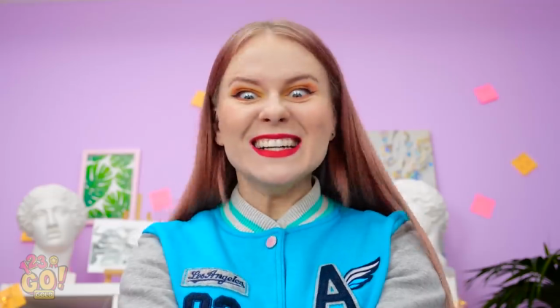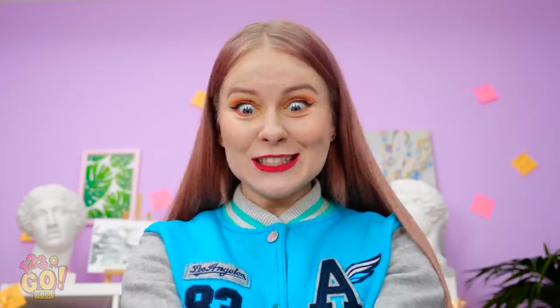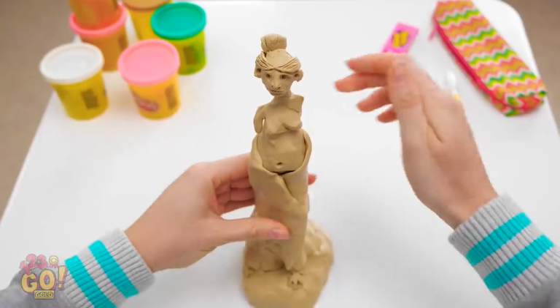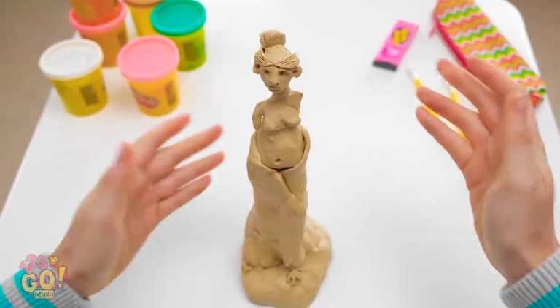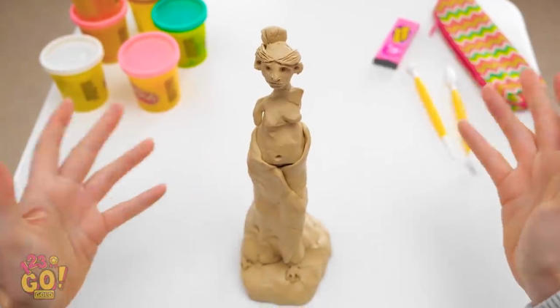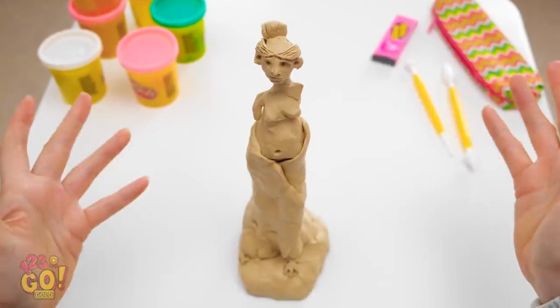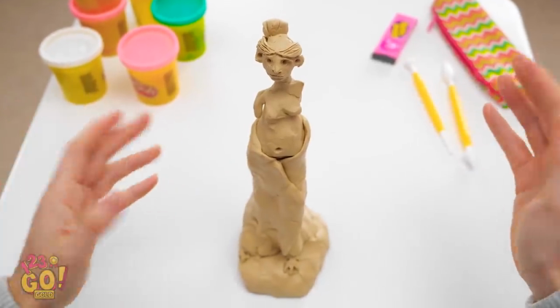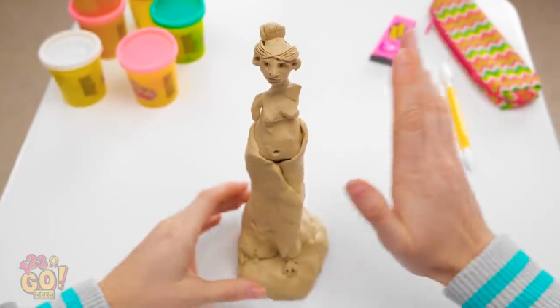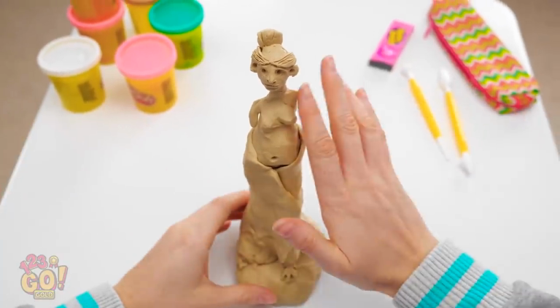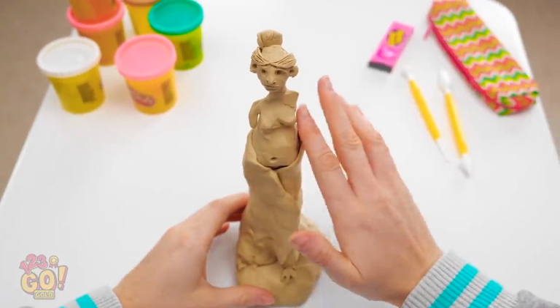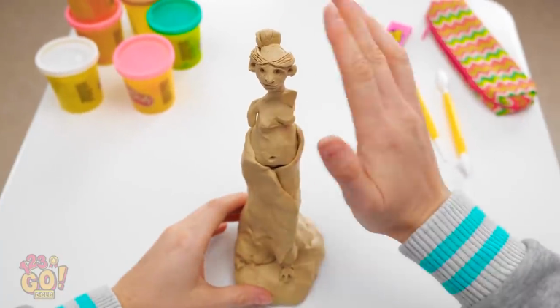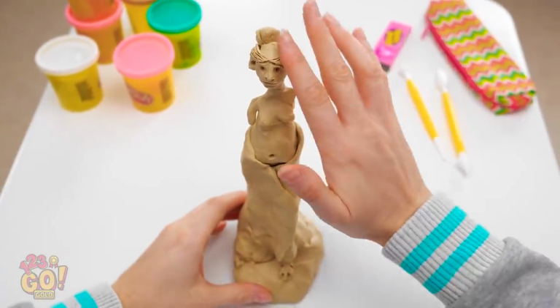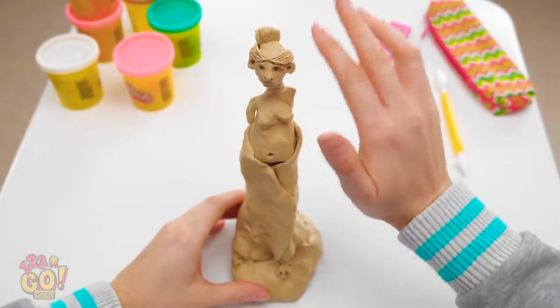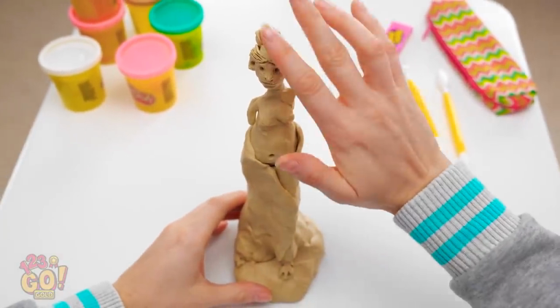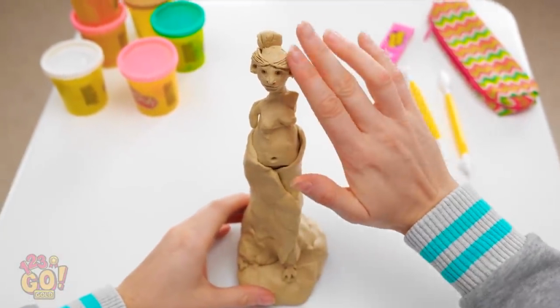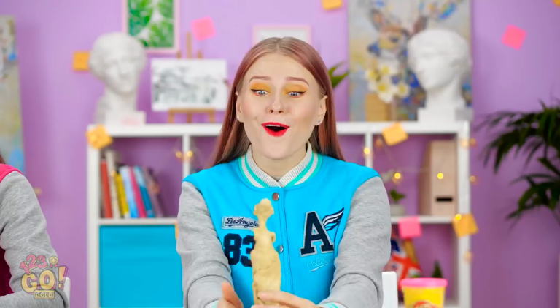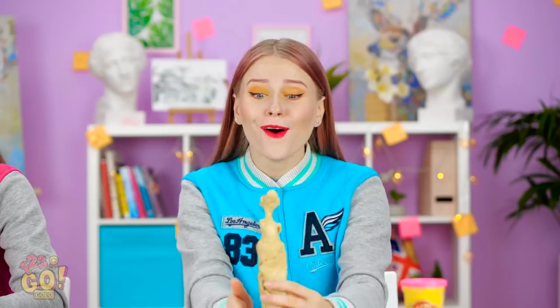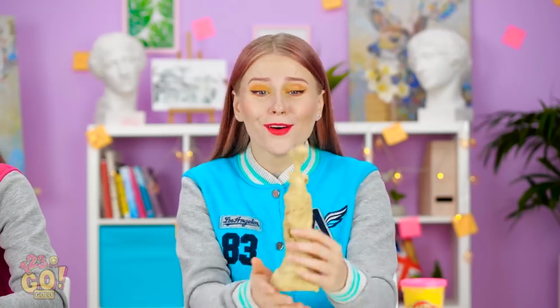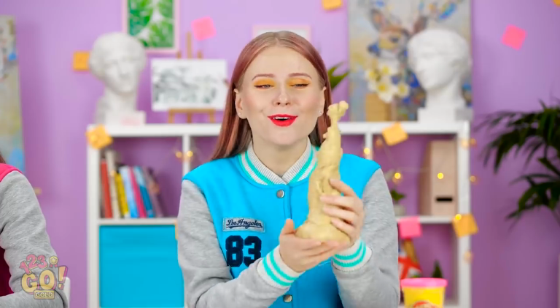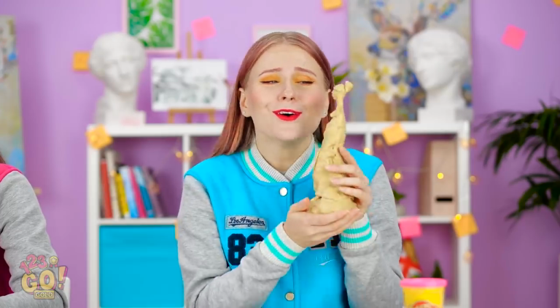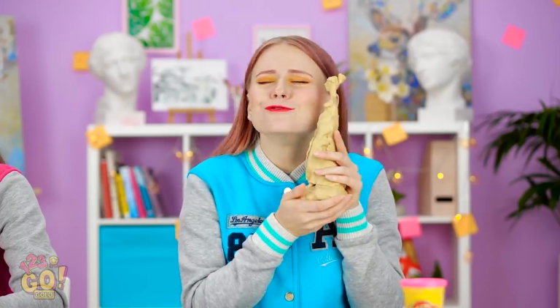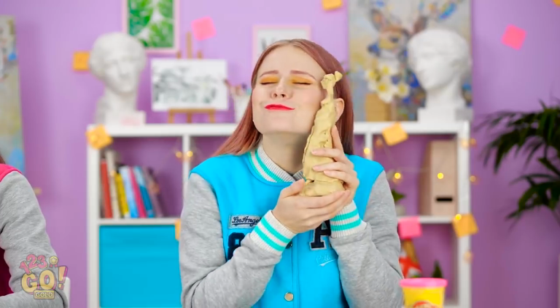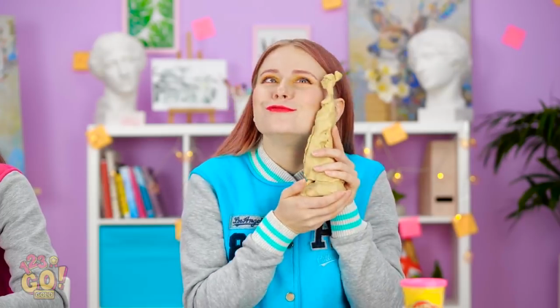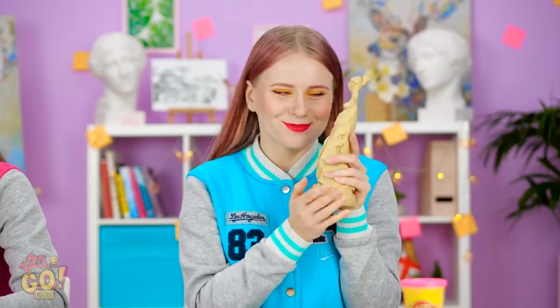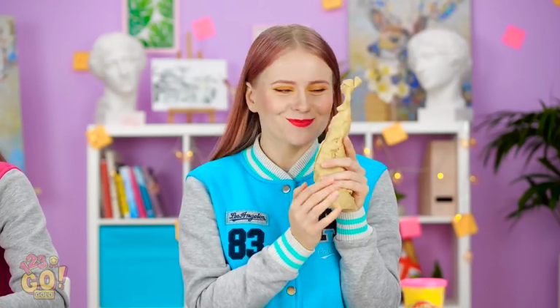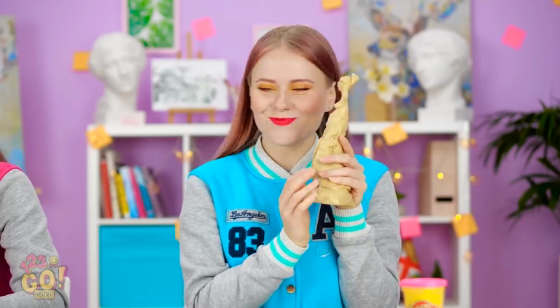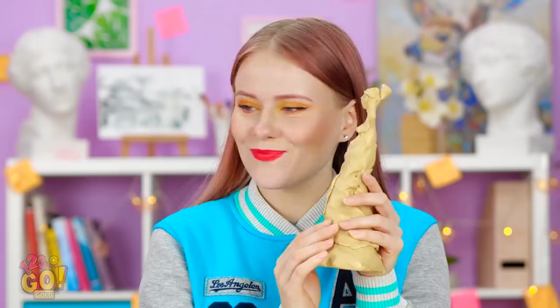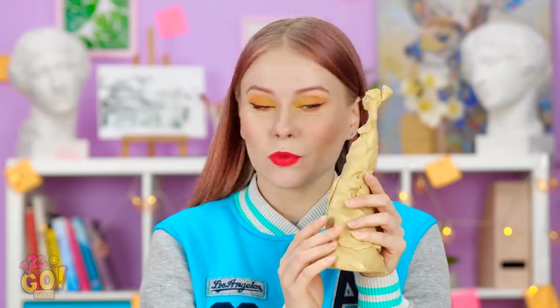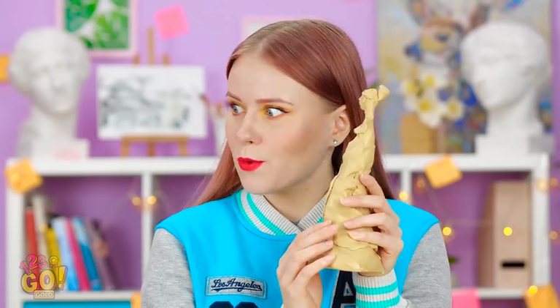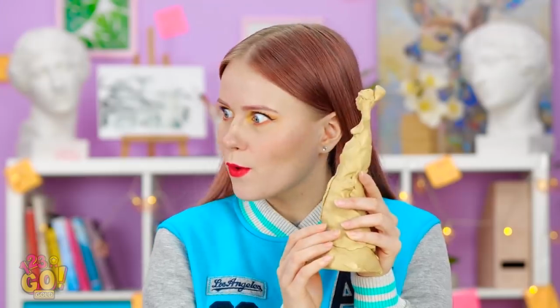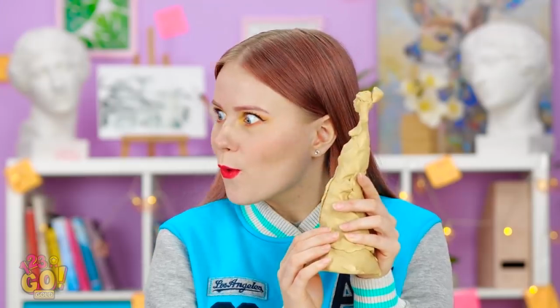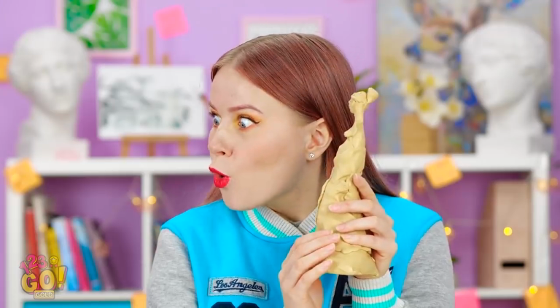Et voila! I did it! A masterpiece worthy of a museum! Oh, my clay maiden is beautiful! I love her so much!